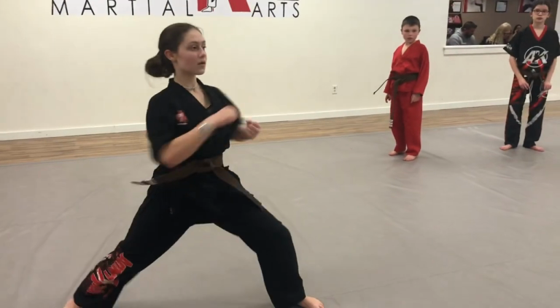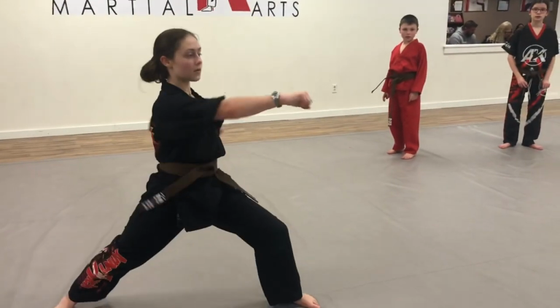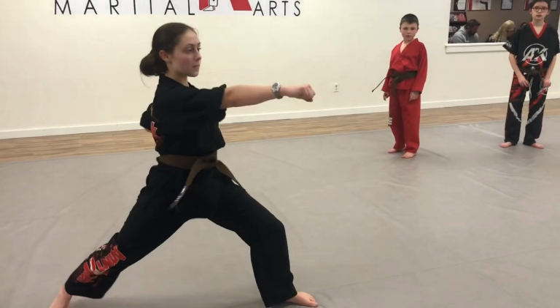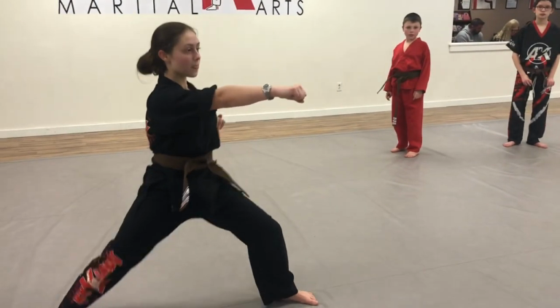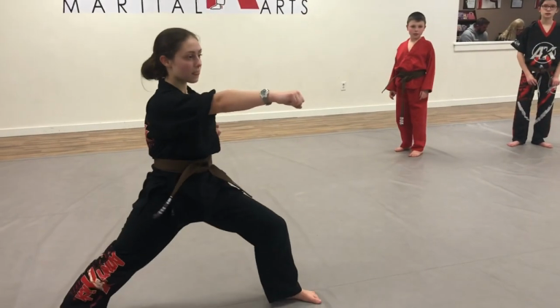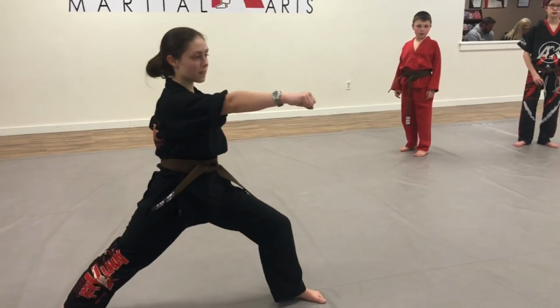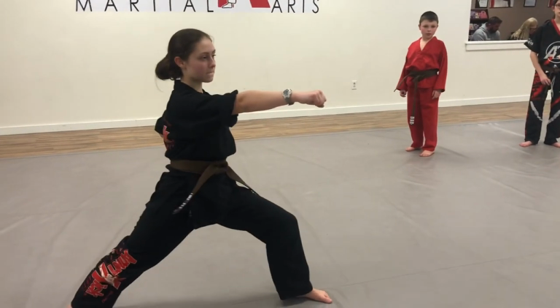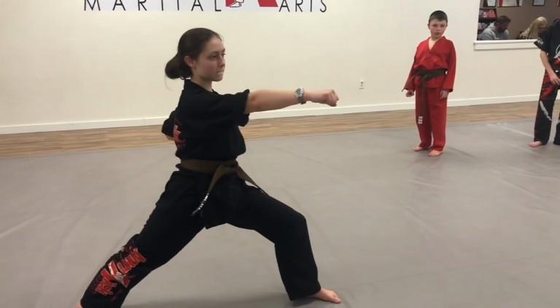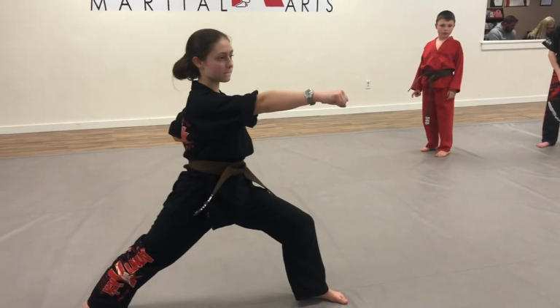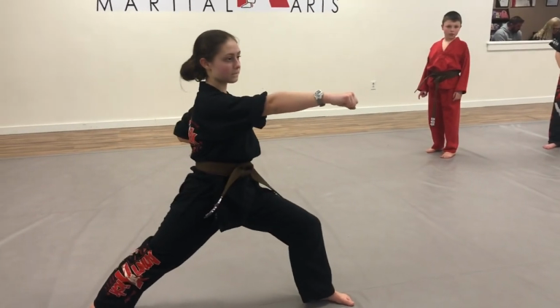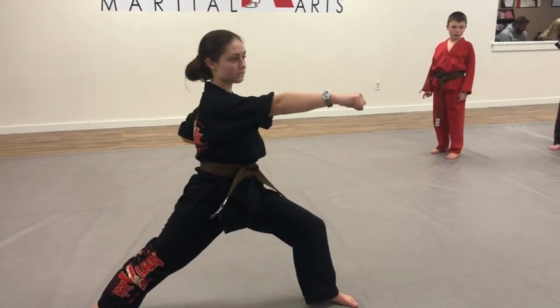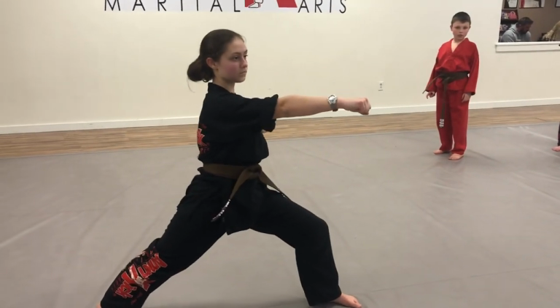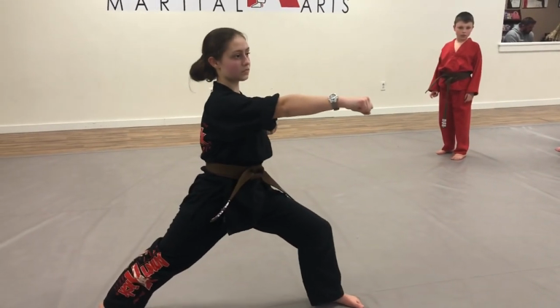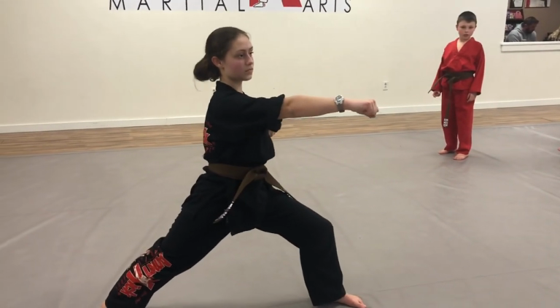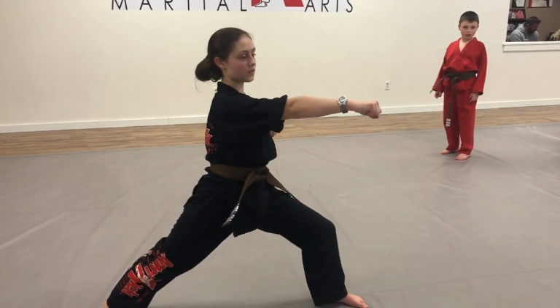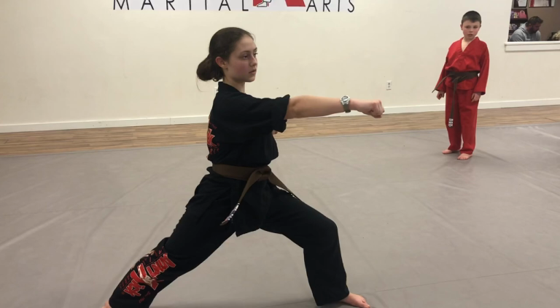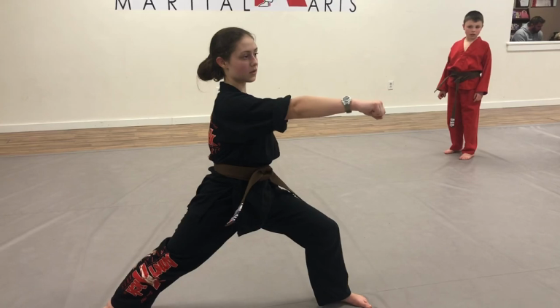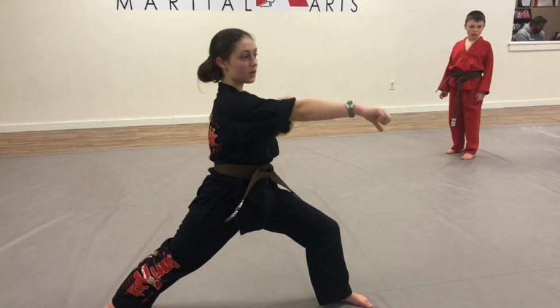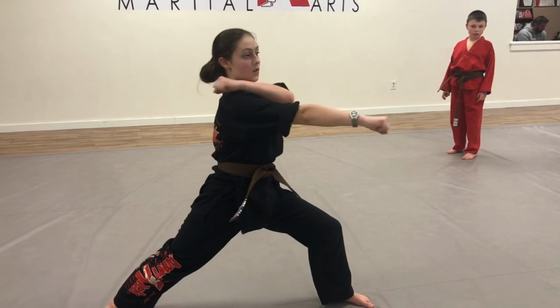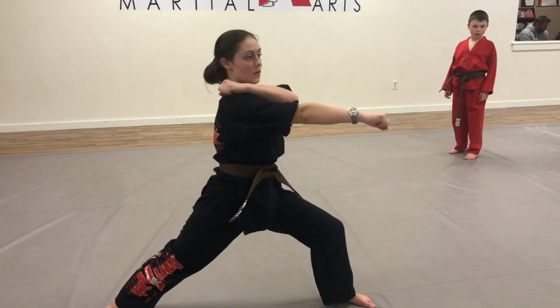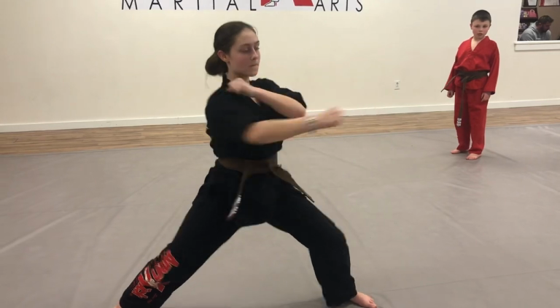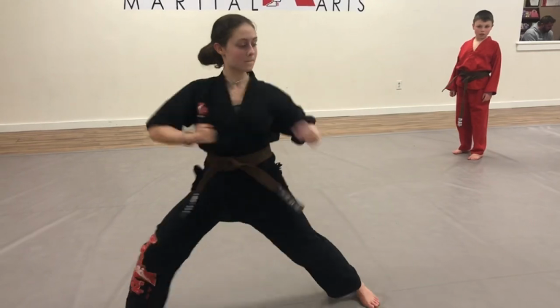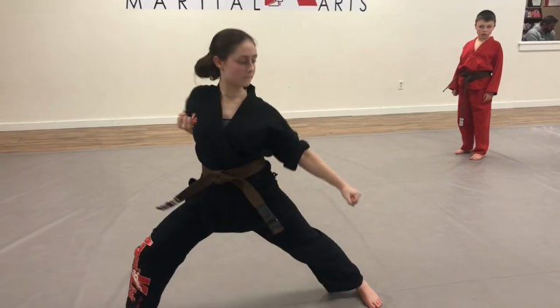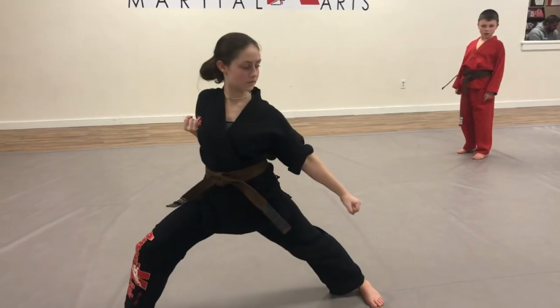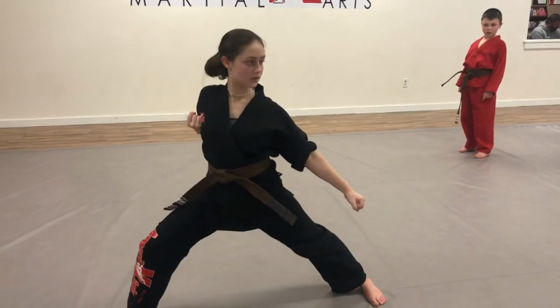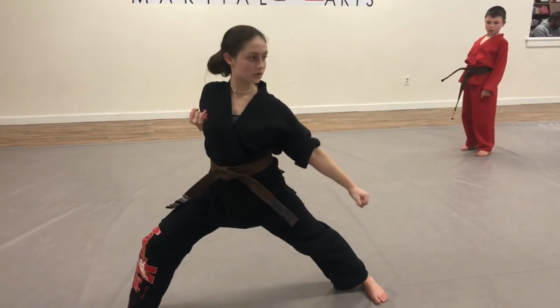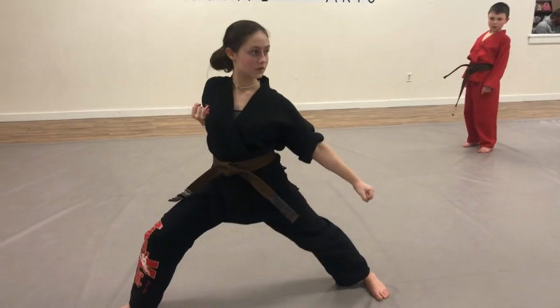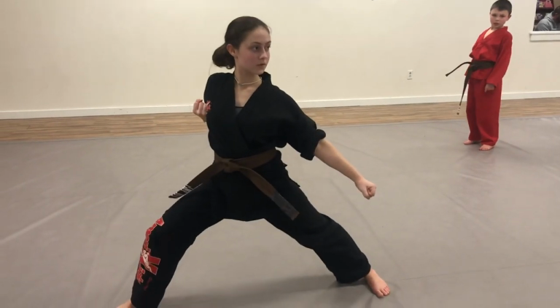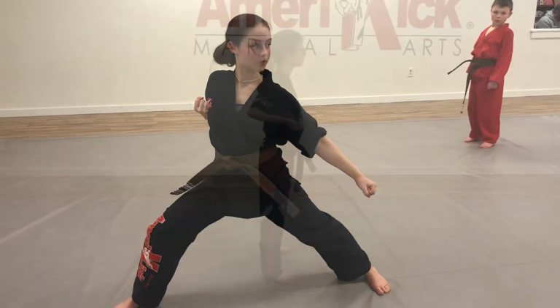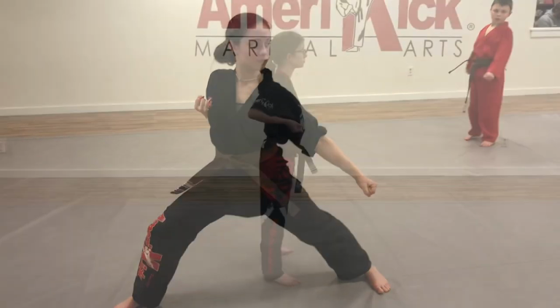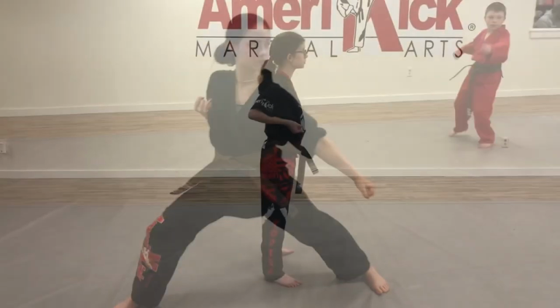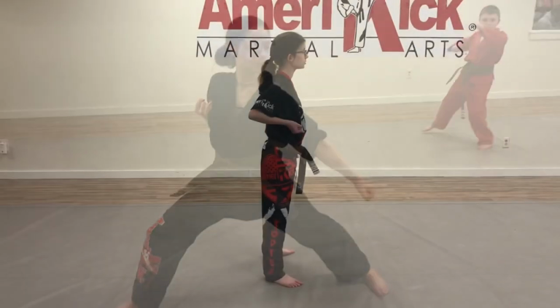Right punch and left arm over top, and switch your stance down and block. Go.